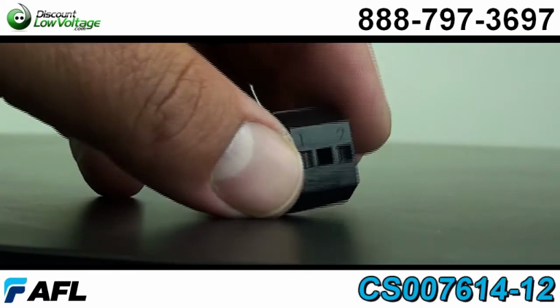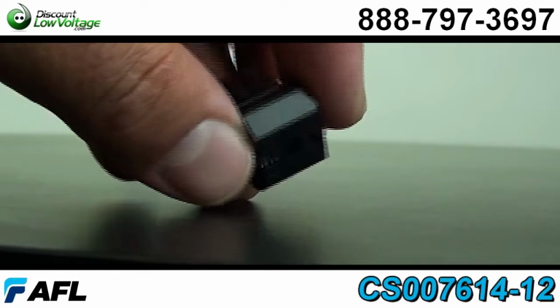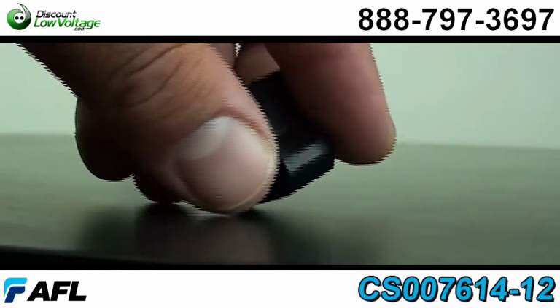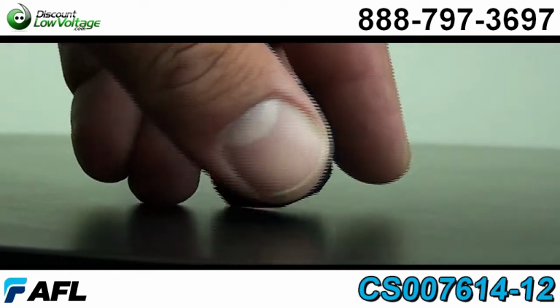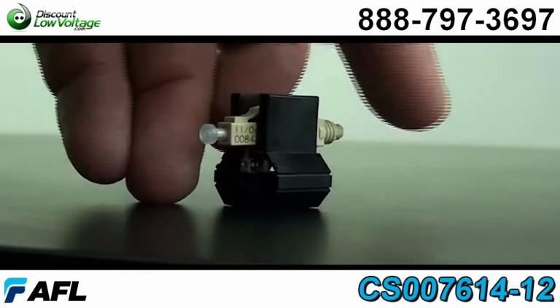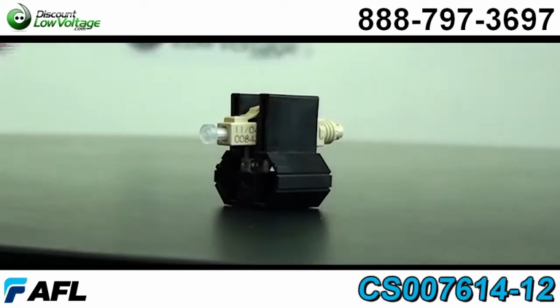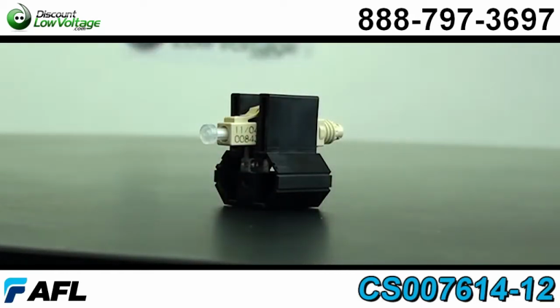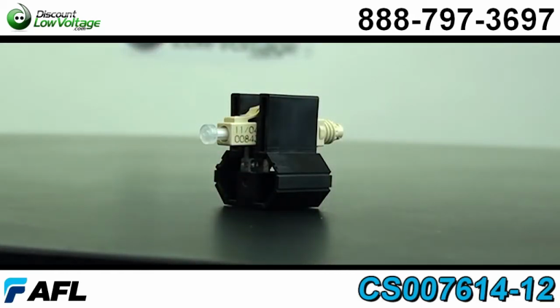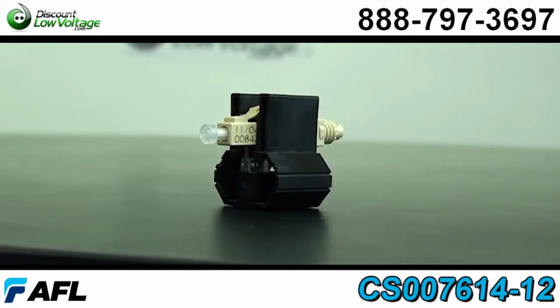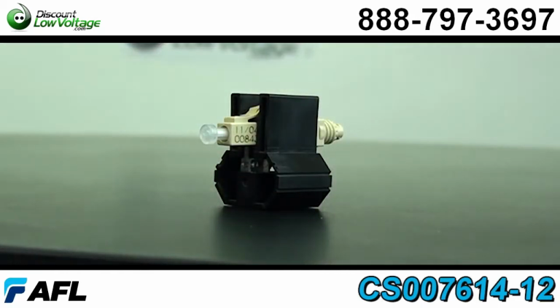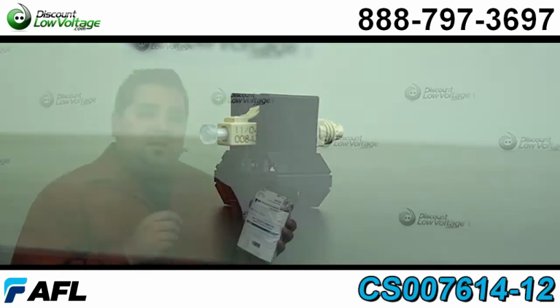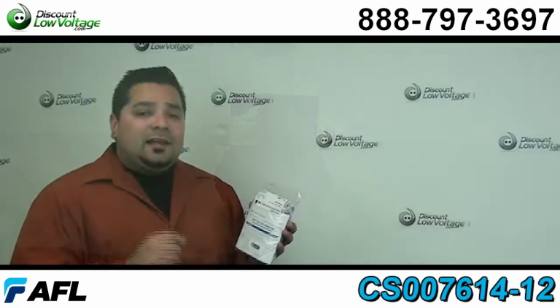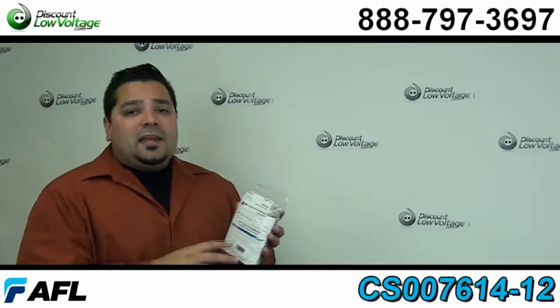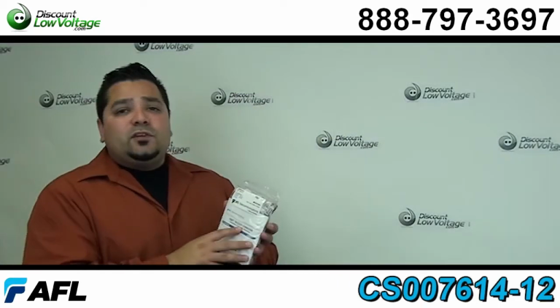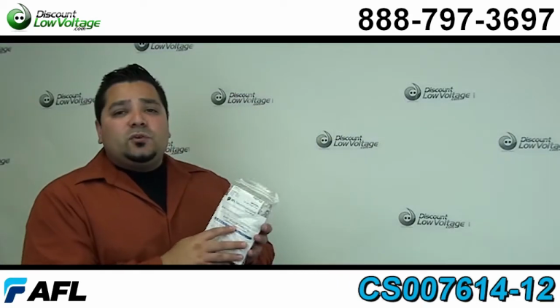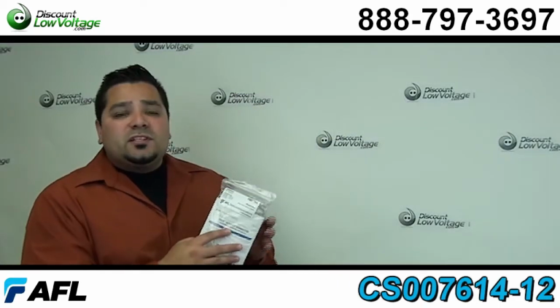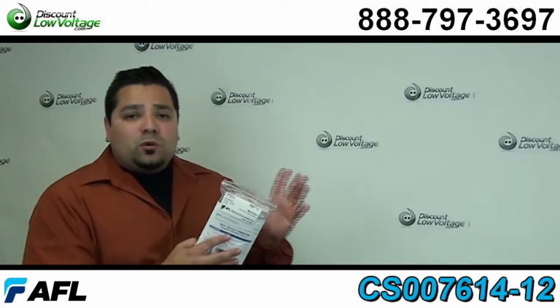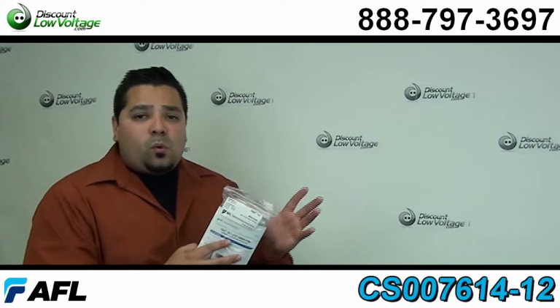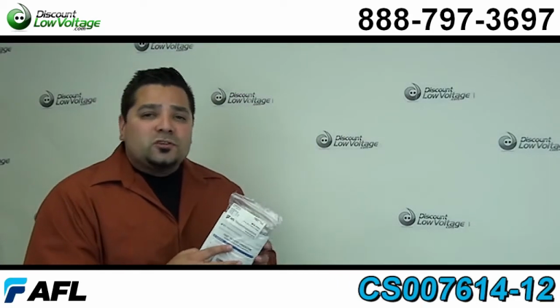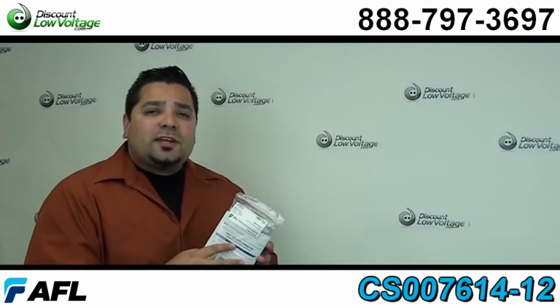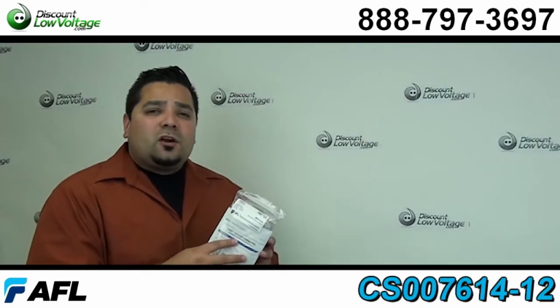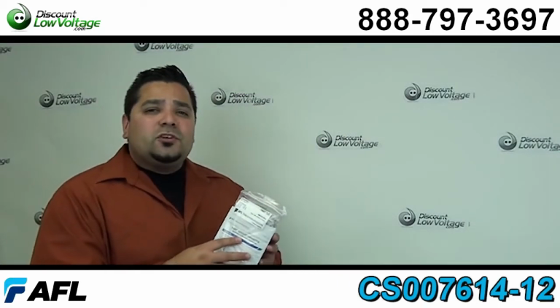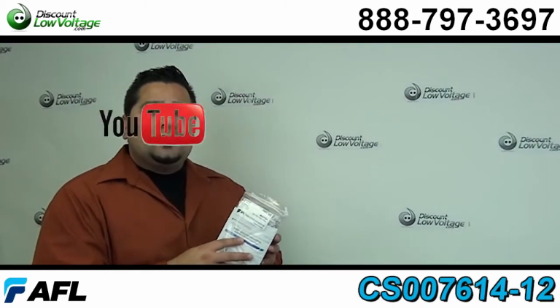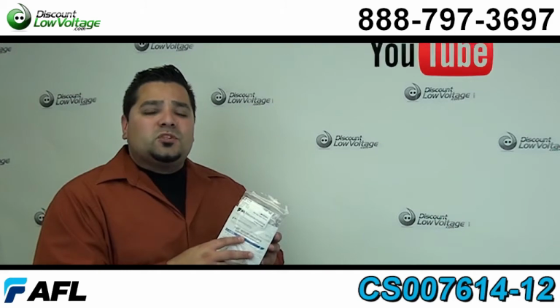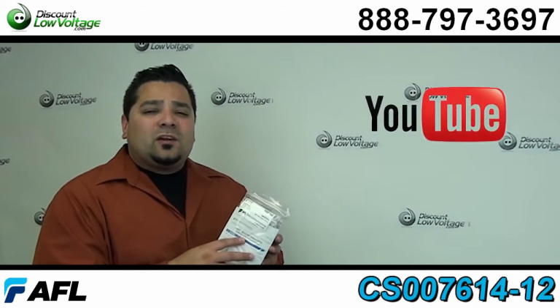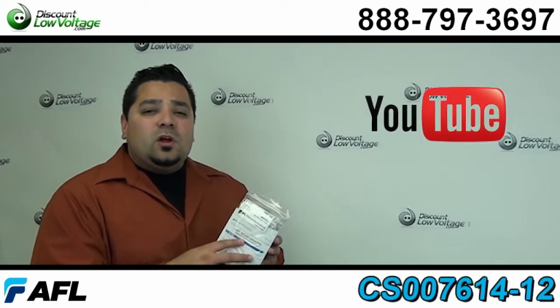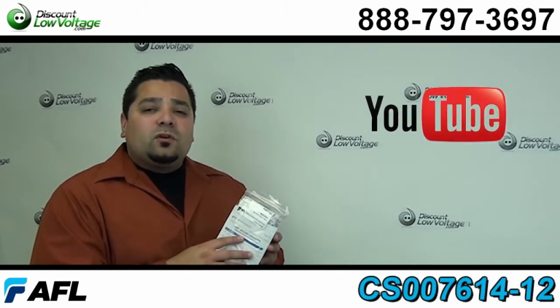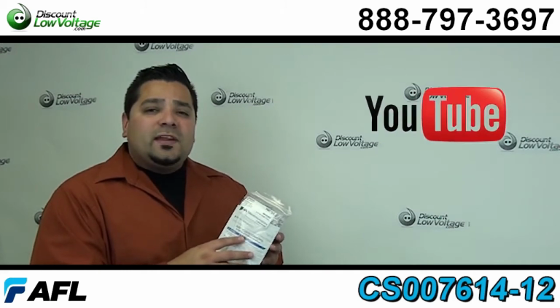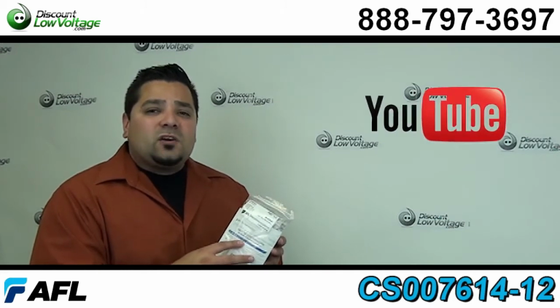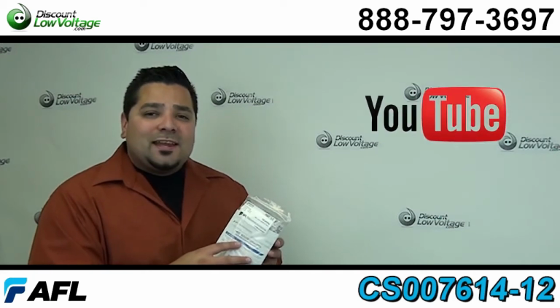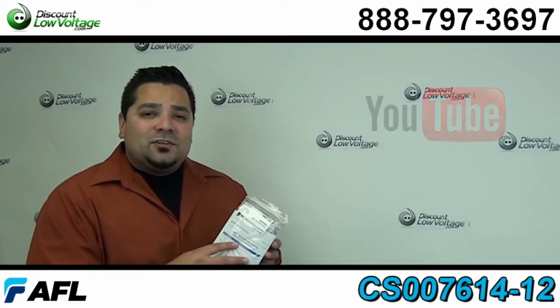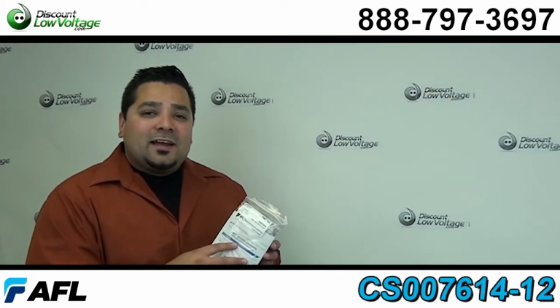Now this is a very easy connector to terminate. If you do need some more pointers, check out our YouTube channel for a video on how to do that.